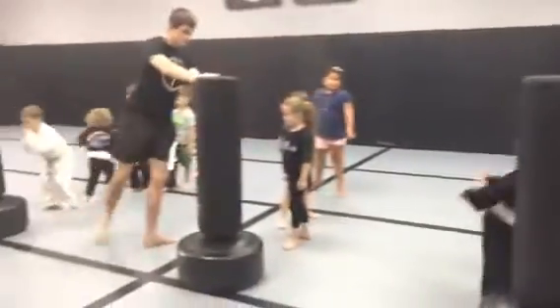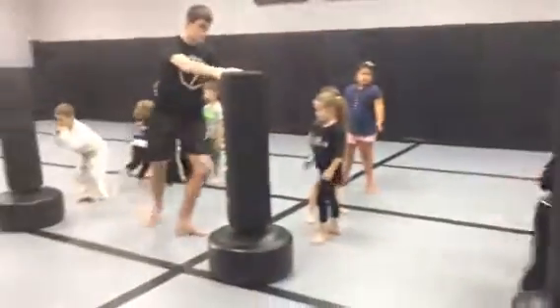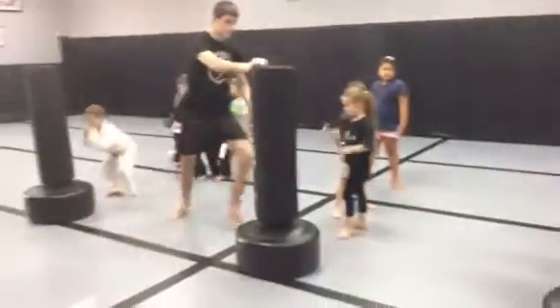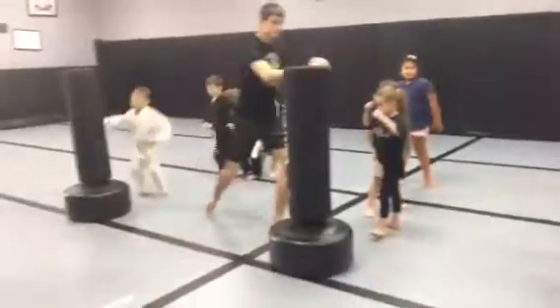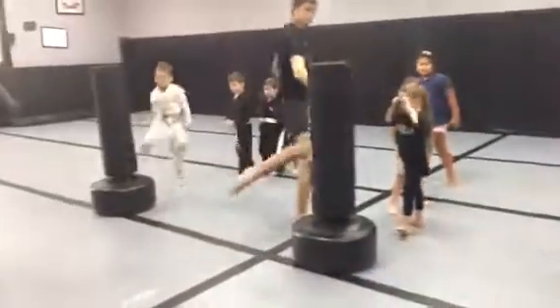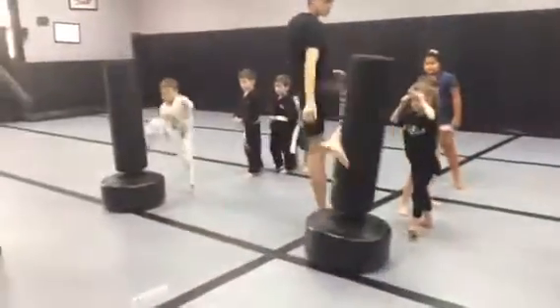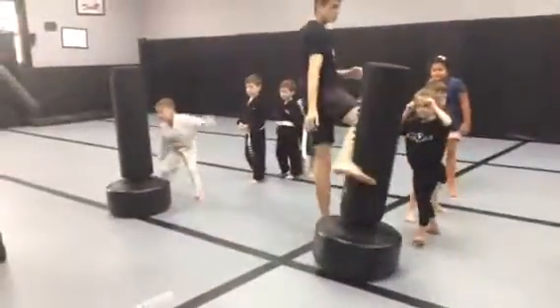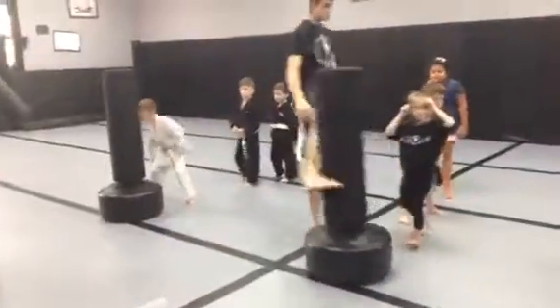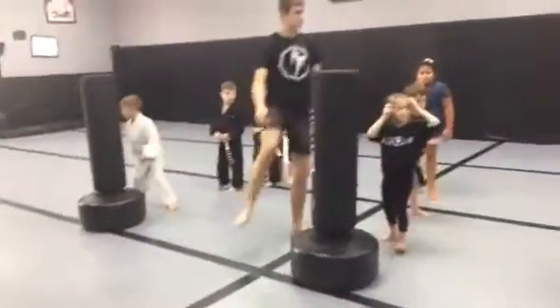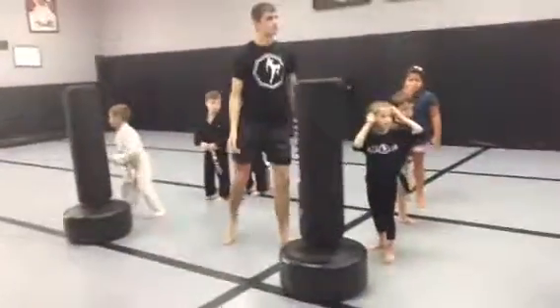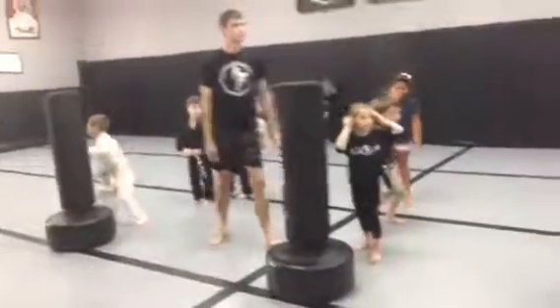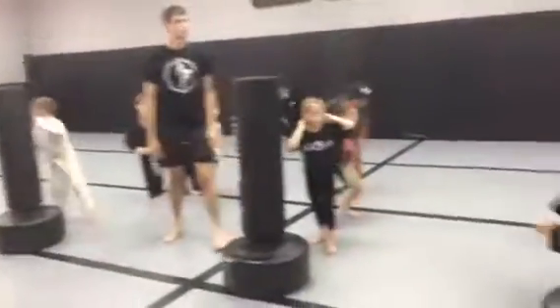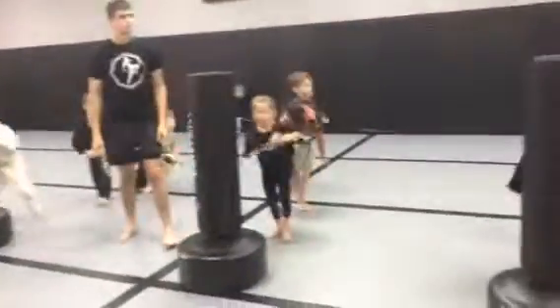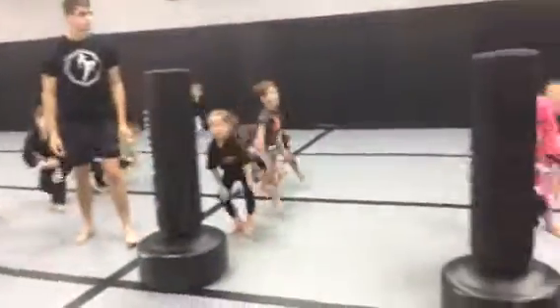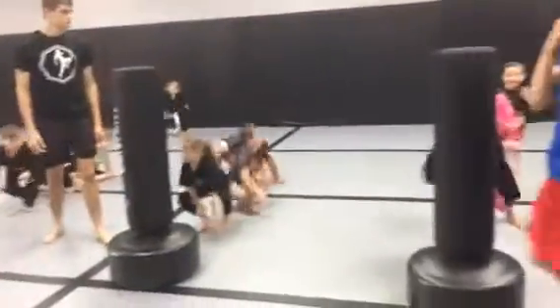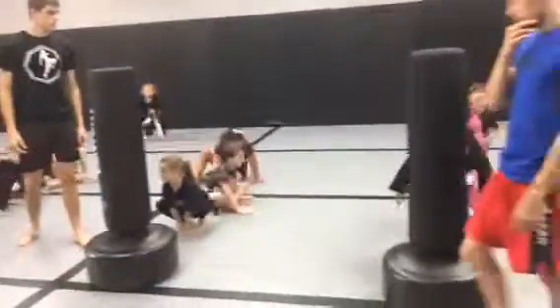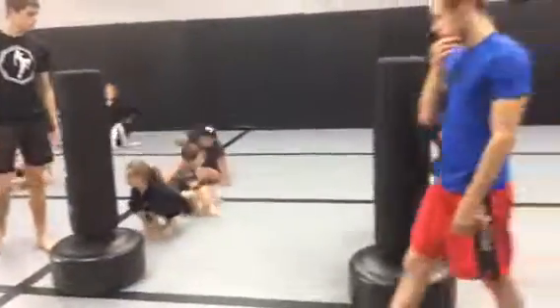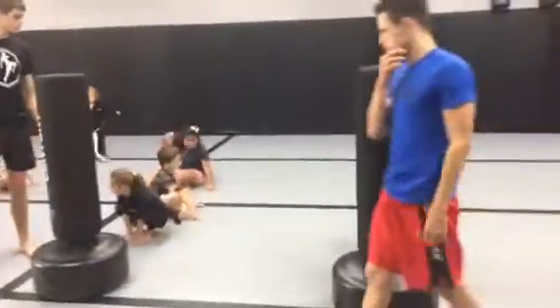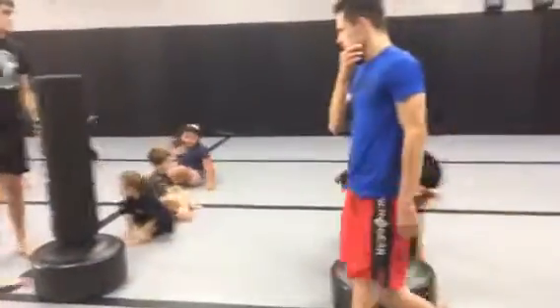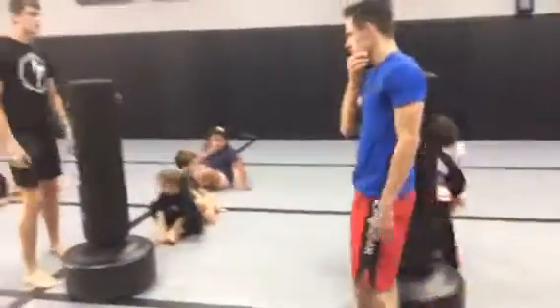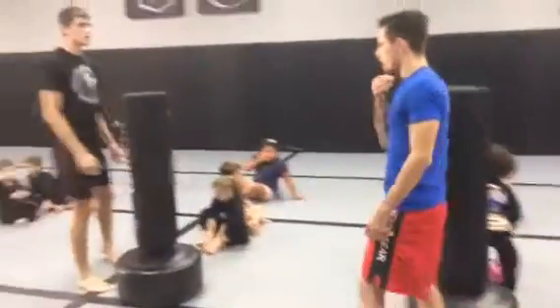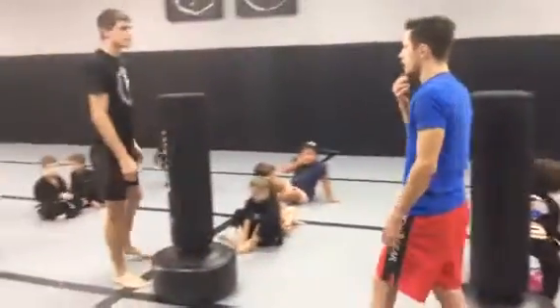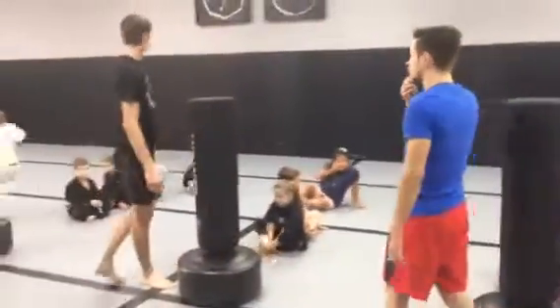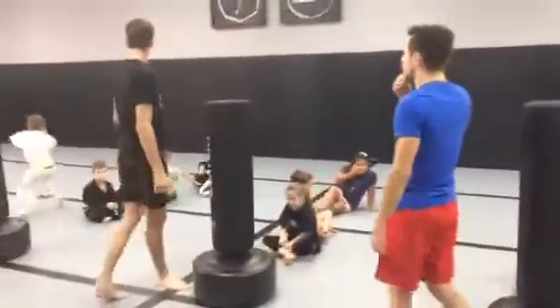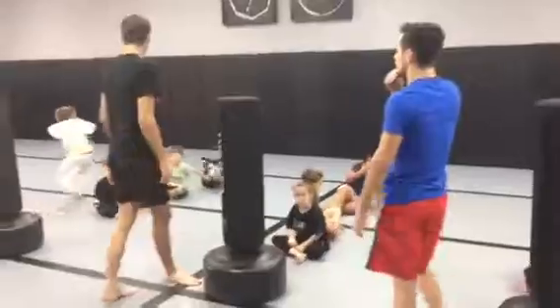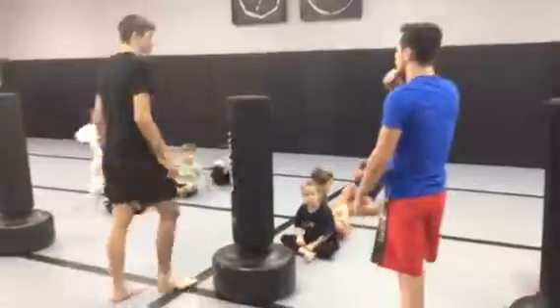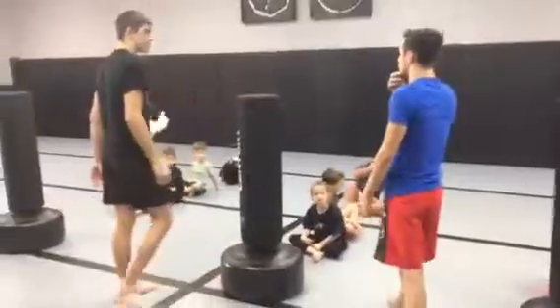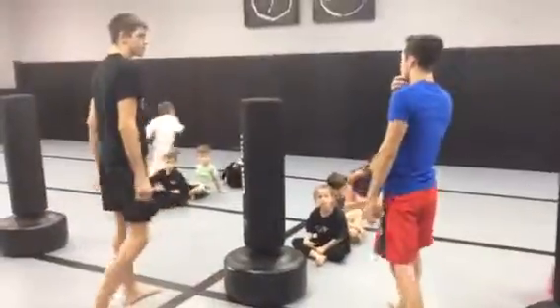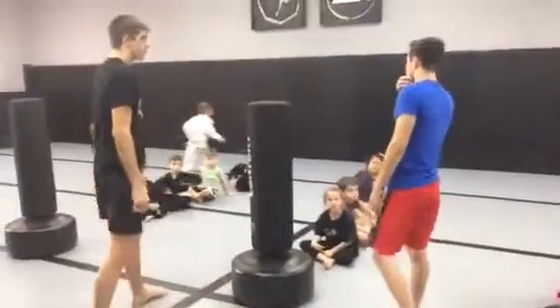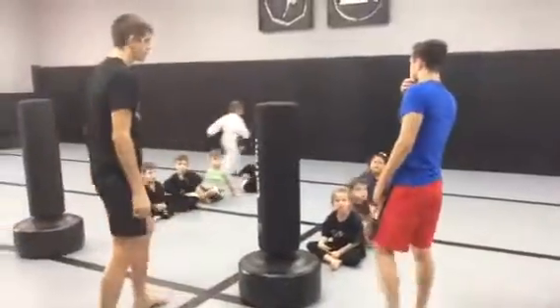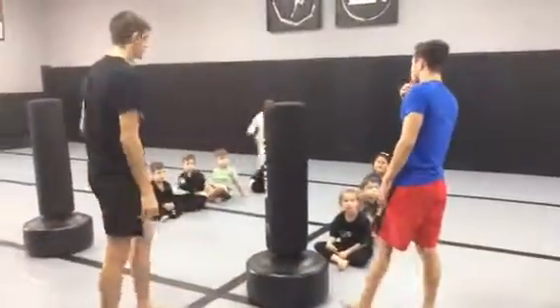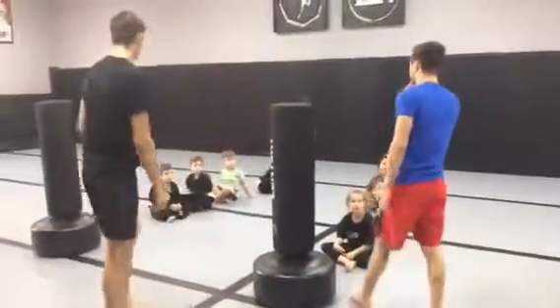Alright guys, have a seat, say yes sir. Yes sir! Alright, so level 3.